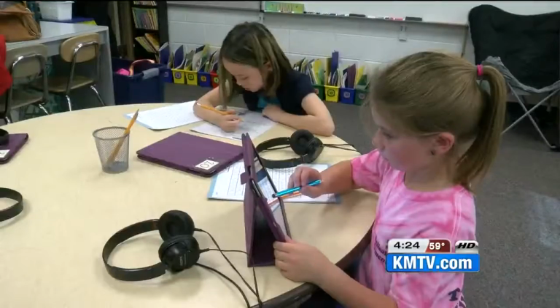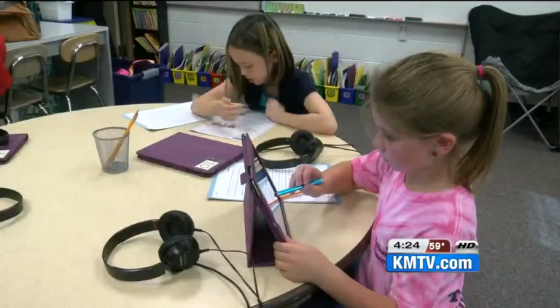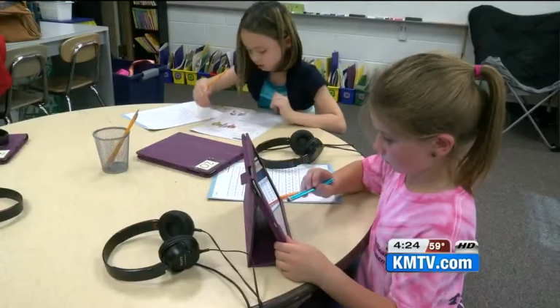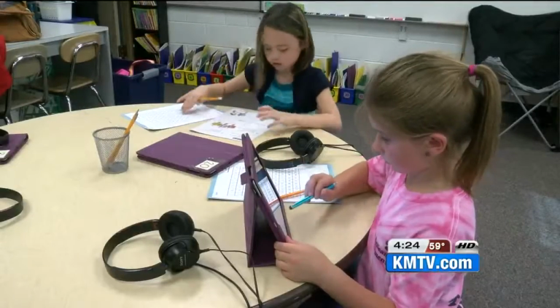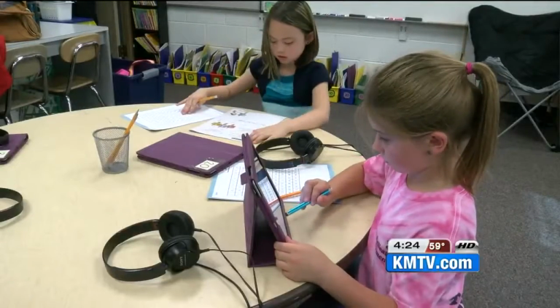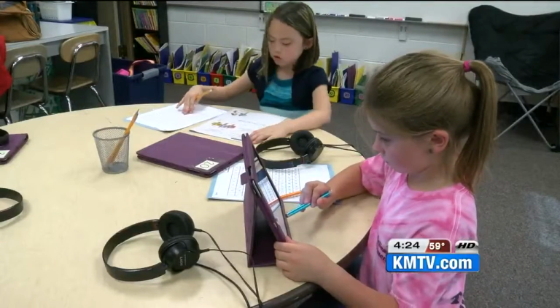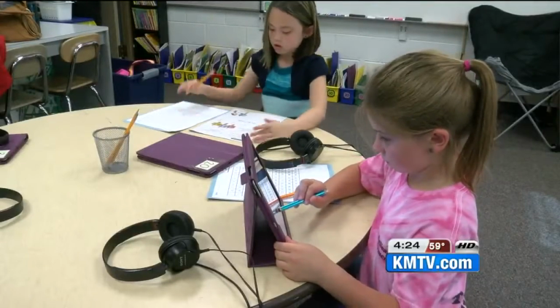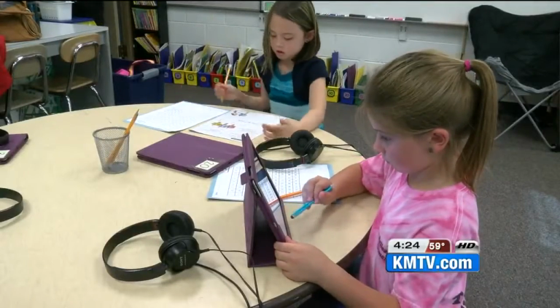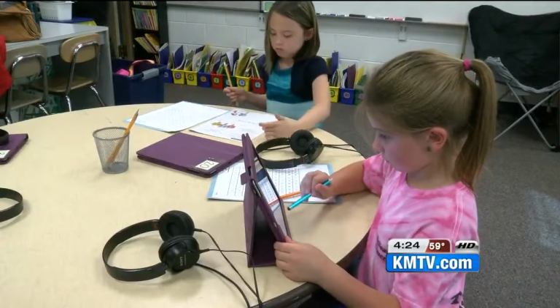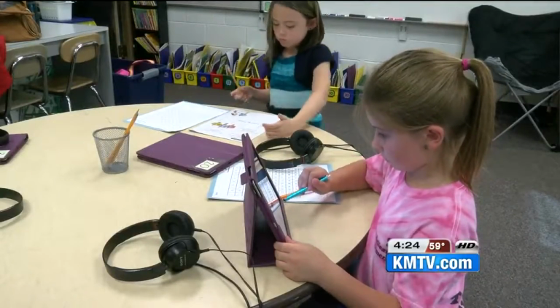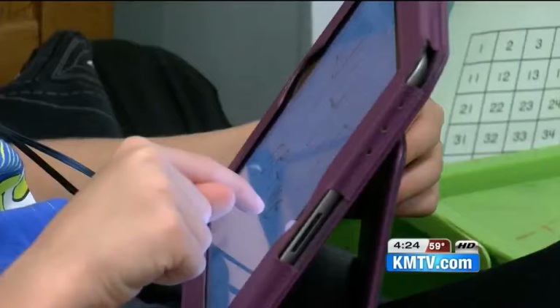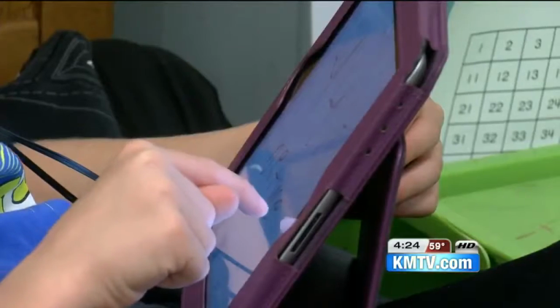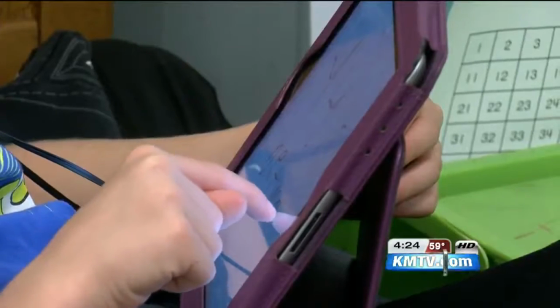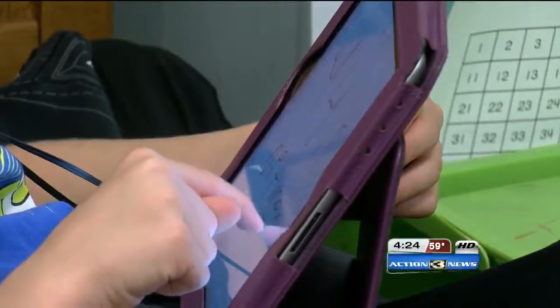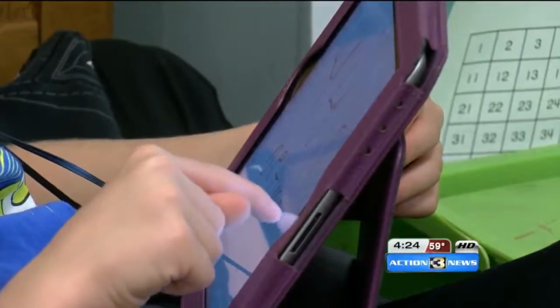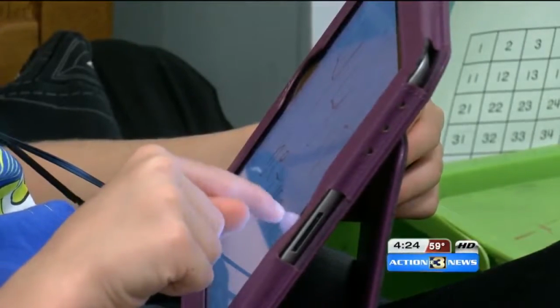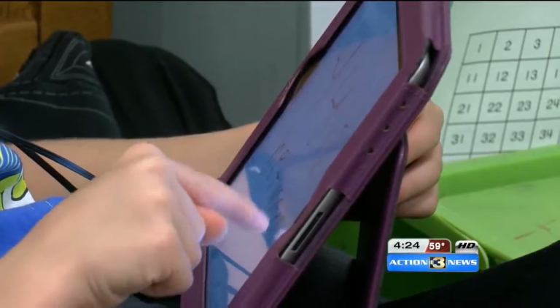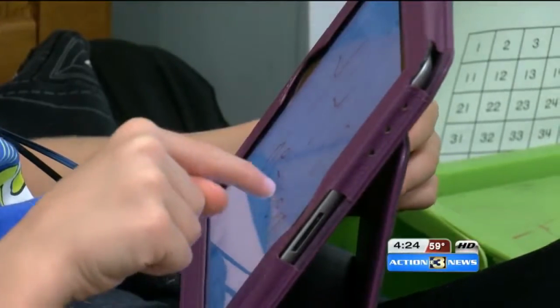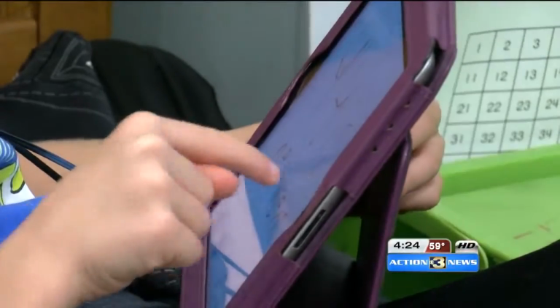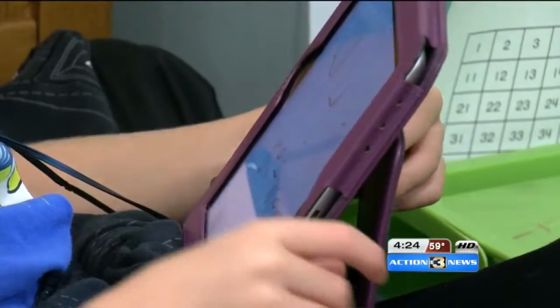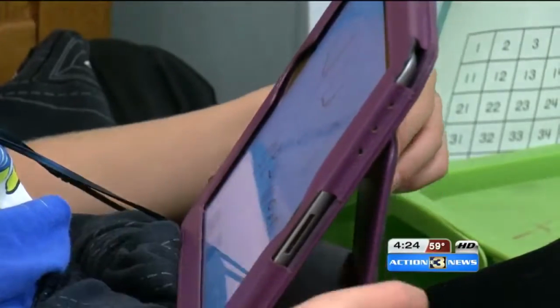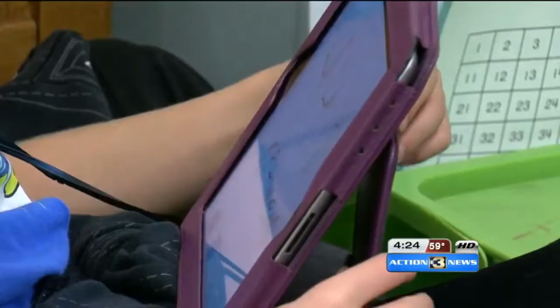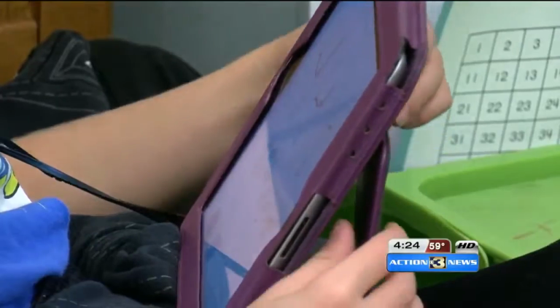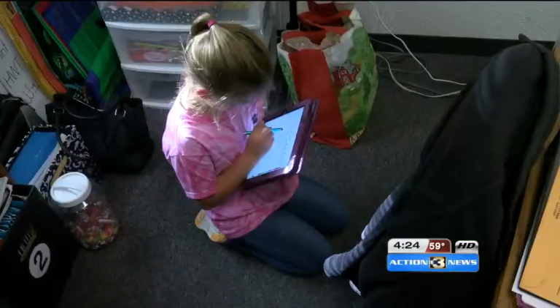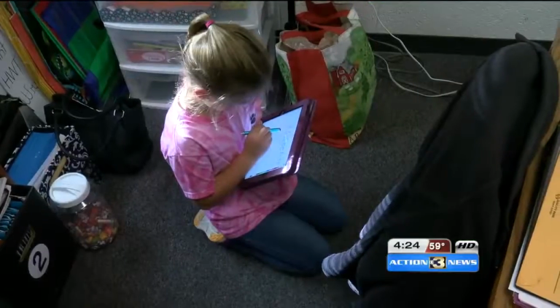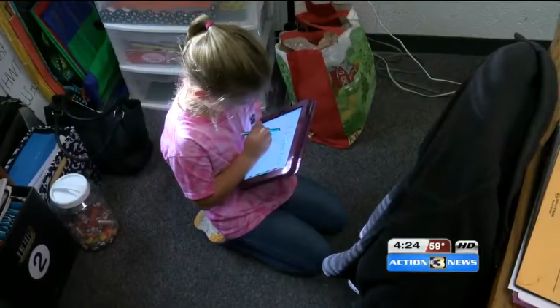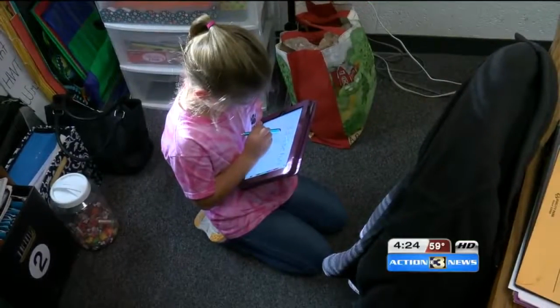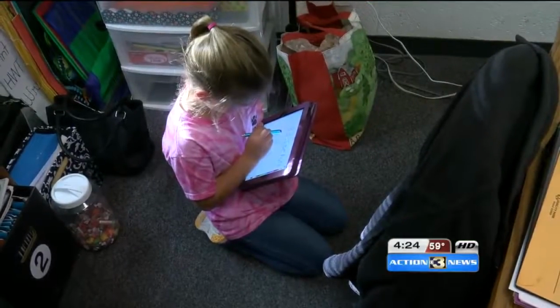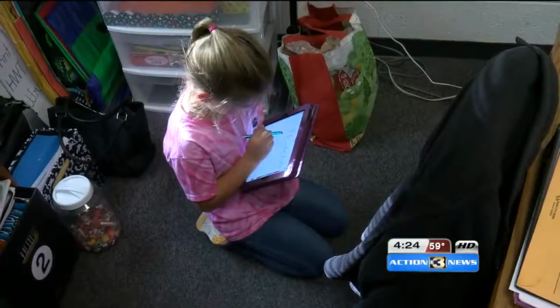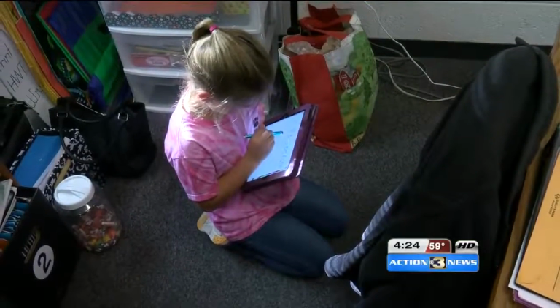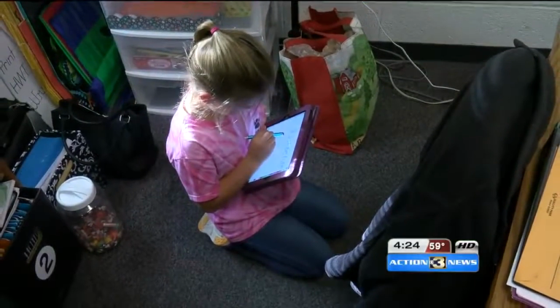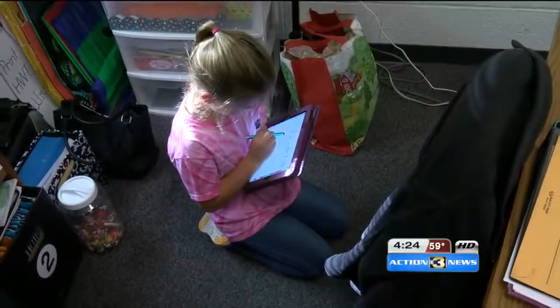We want to redefine what we do inside the classroom. But is it making a difference in student performance, or is it simply a toy? Well, with one tap, Mrs. Ellis can find out.